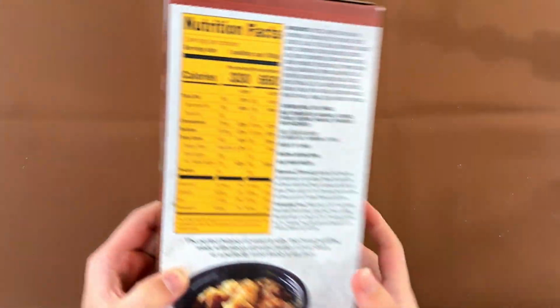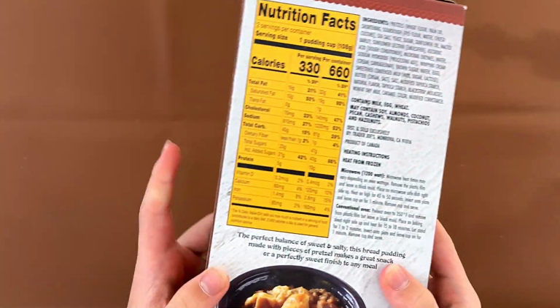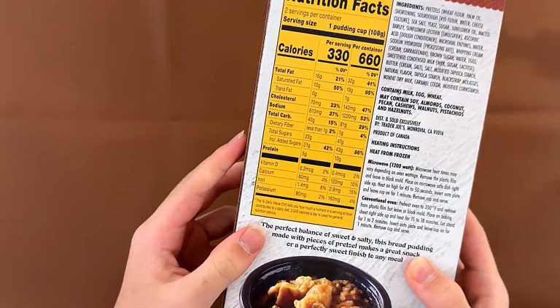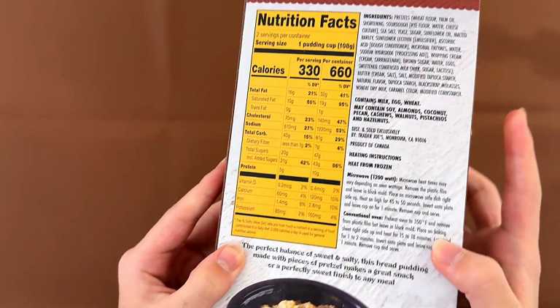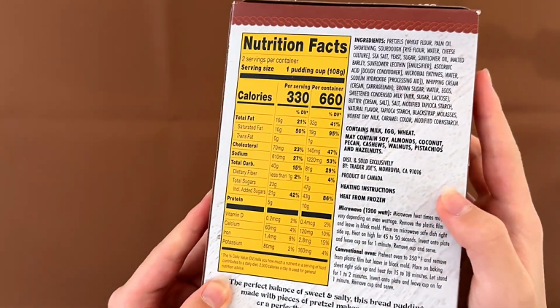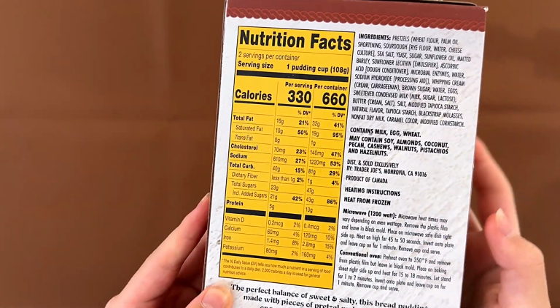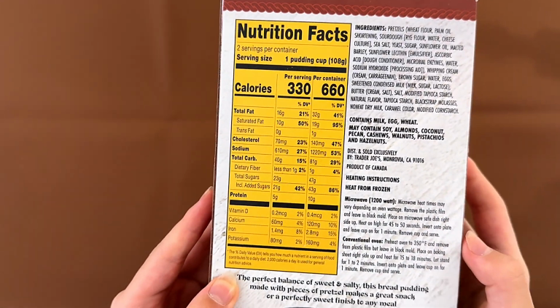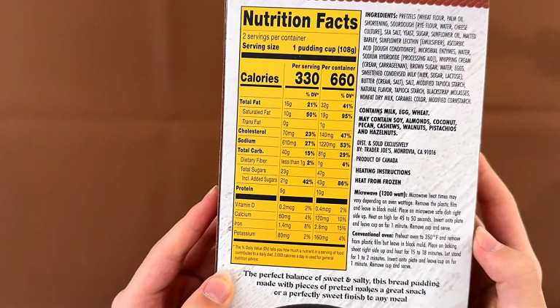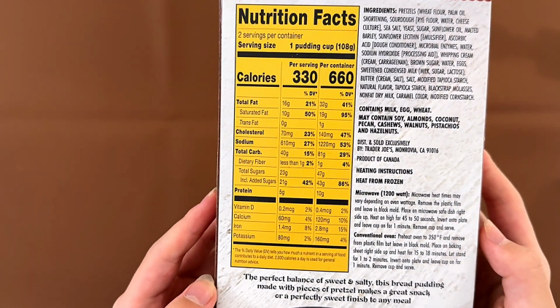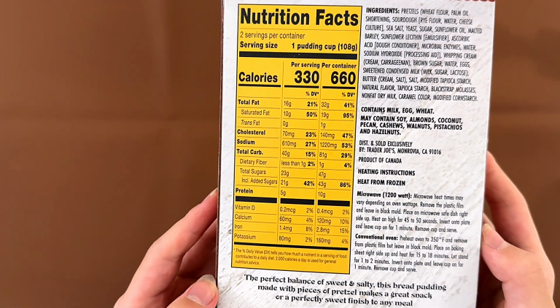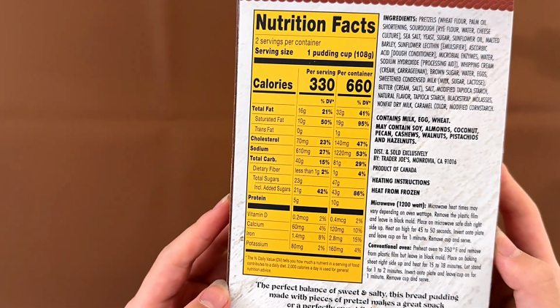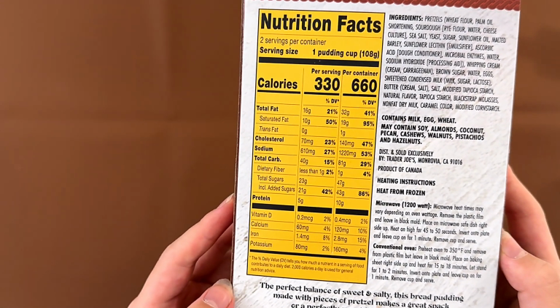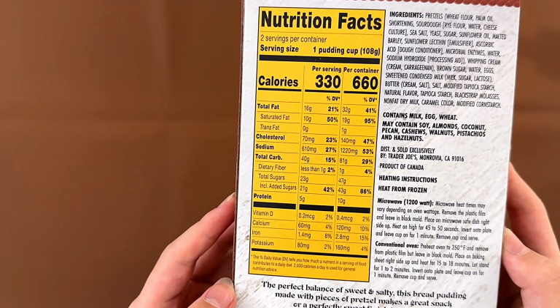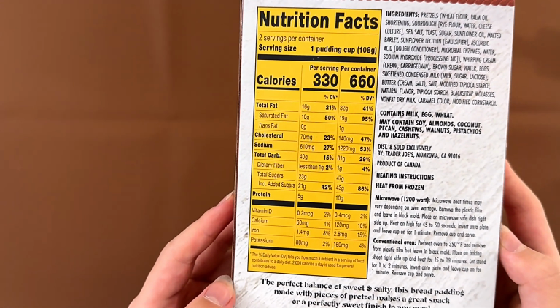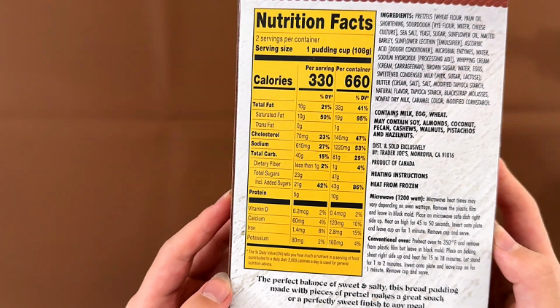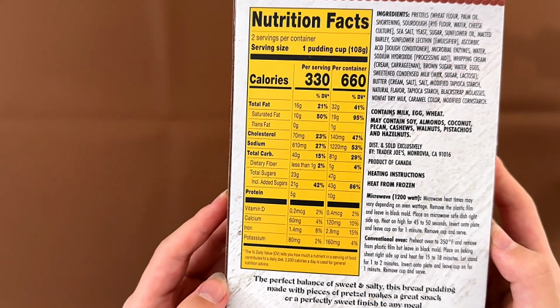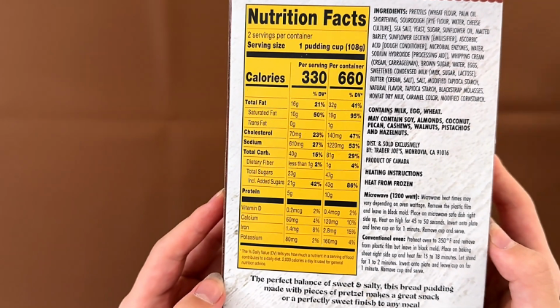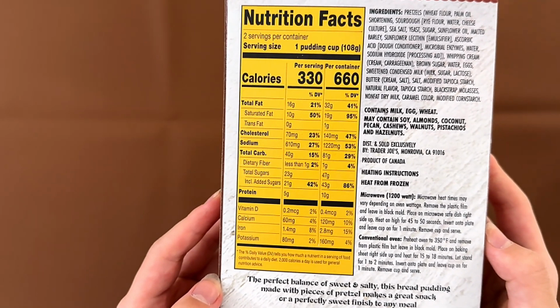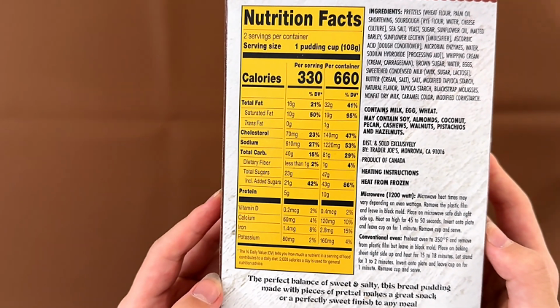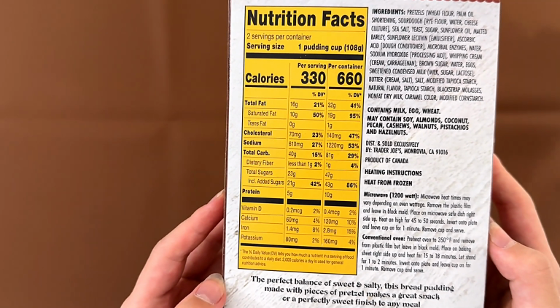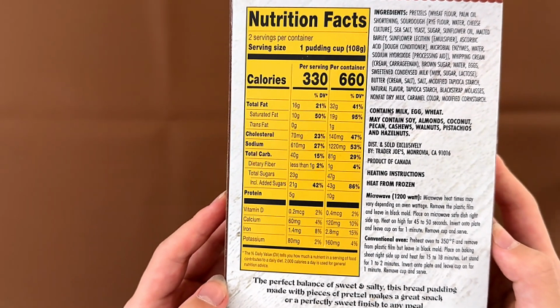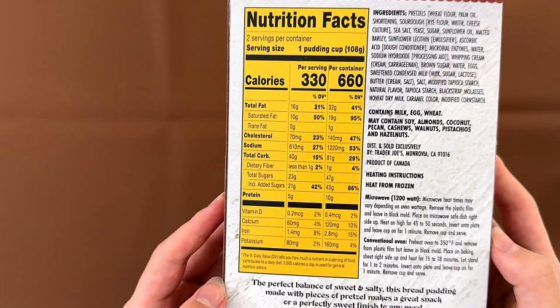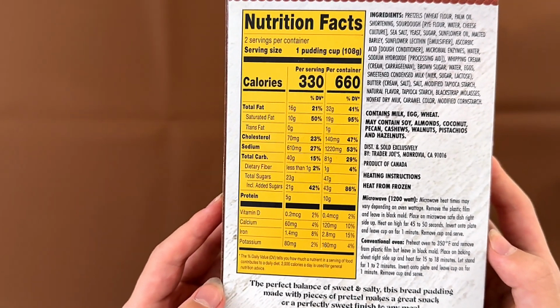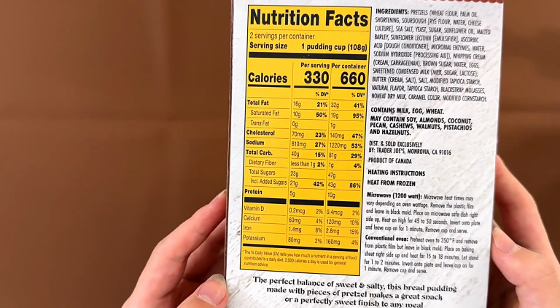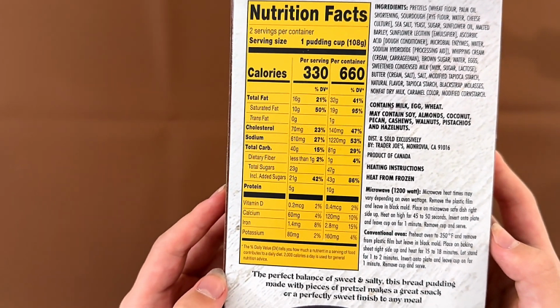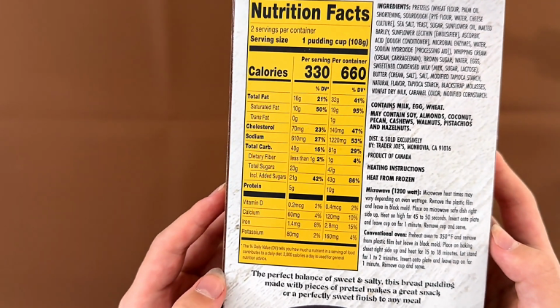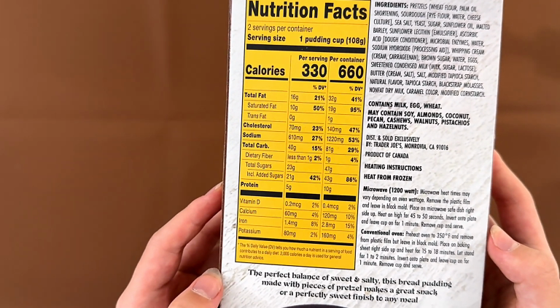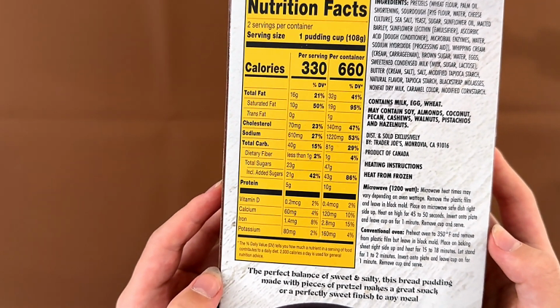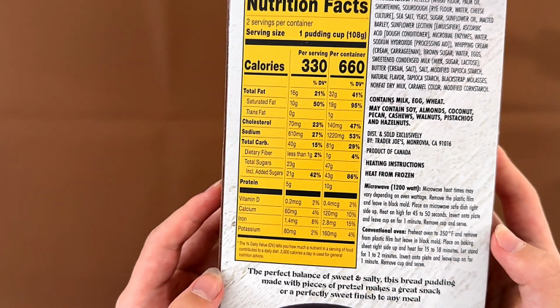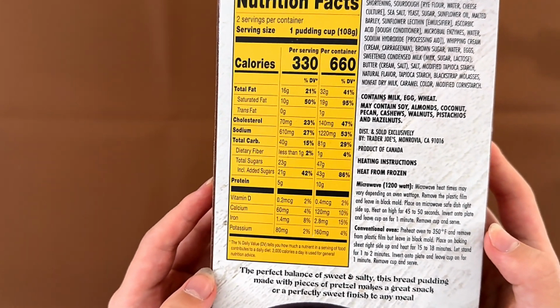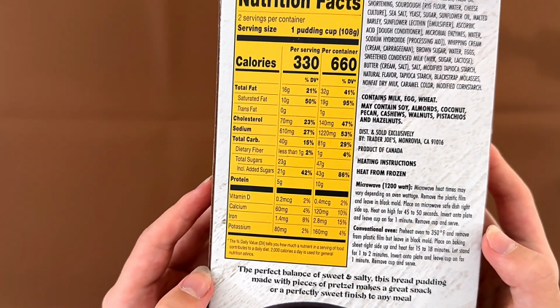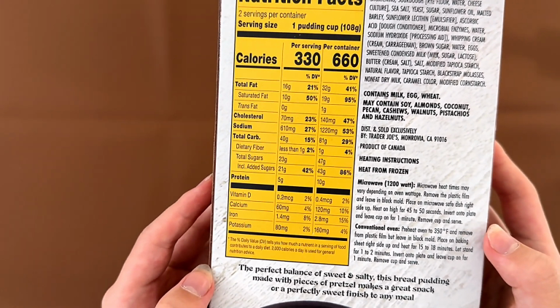Trader Joe's ingredients contain milk, egg, and wheat, and may contain soy, almond, coconut, pecan, cashews, walnut, pistachios, and hazelnut.